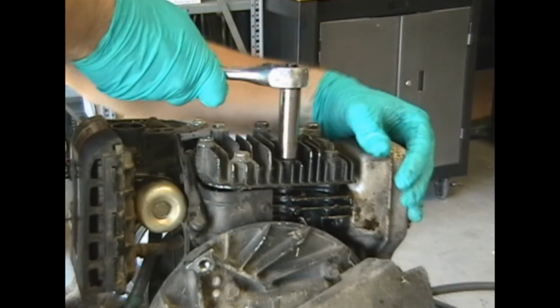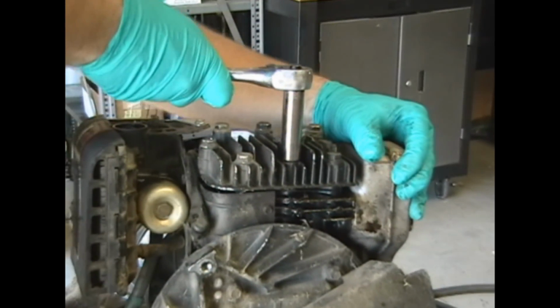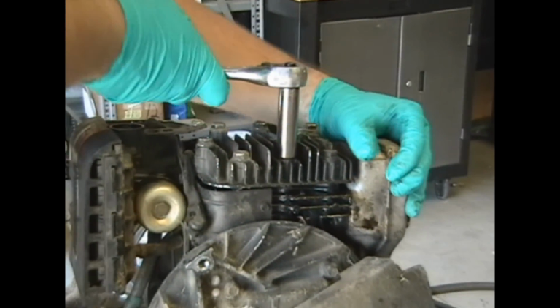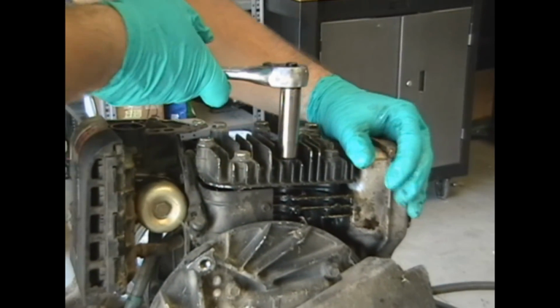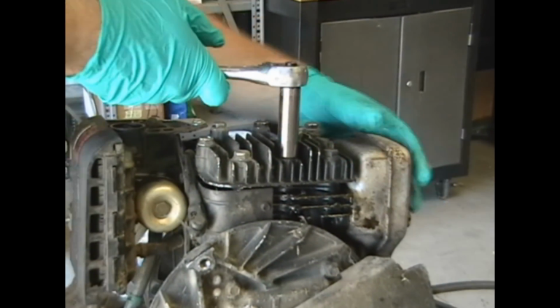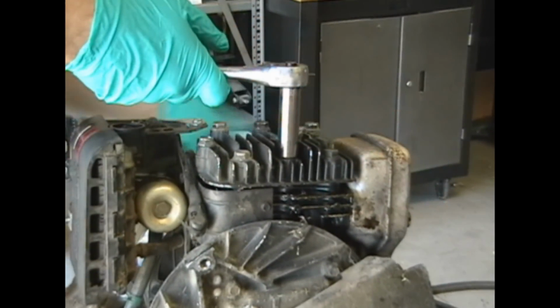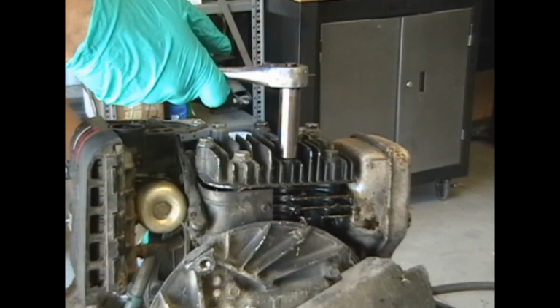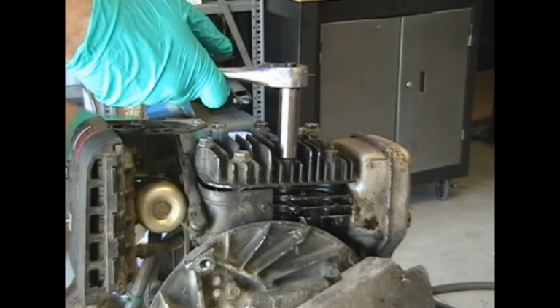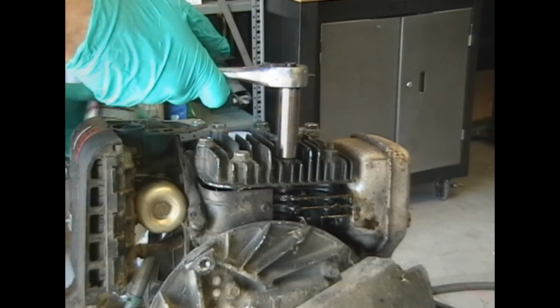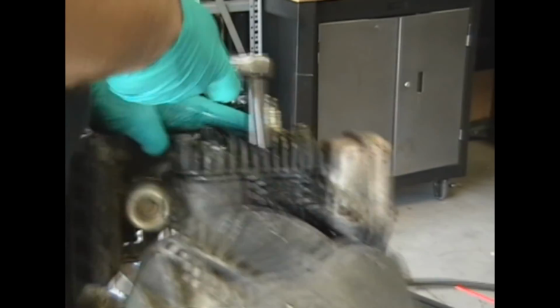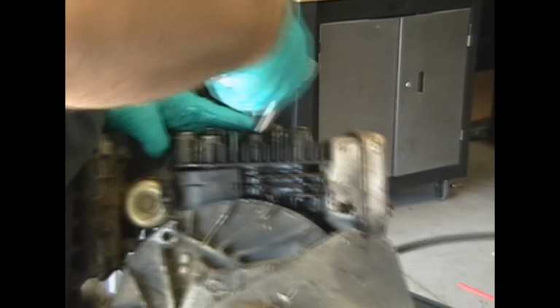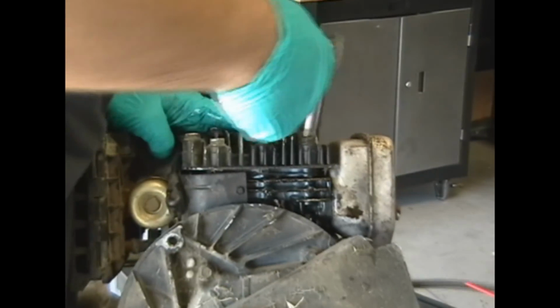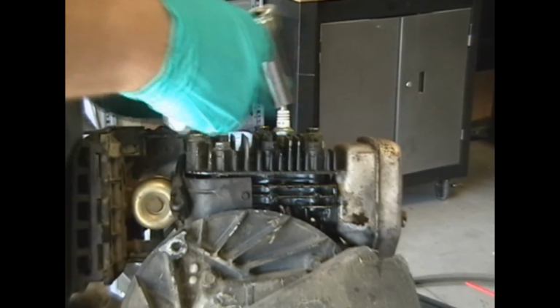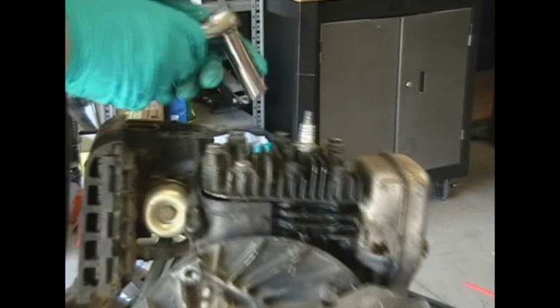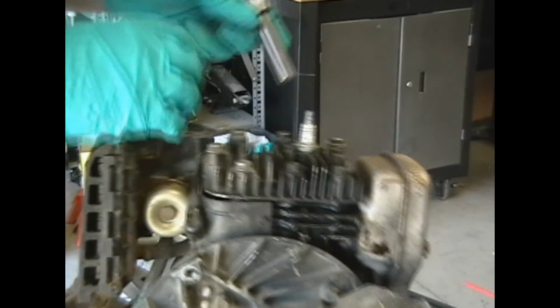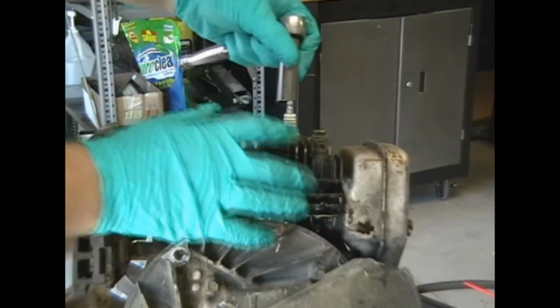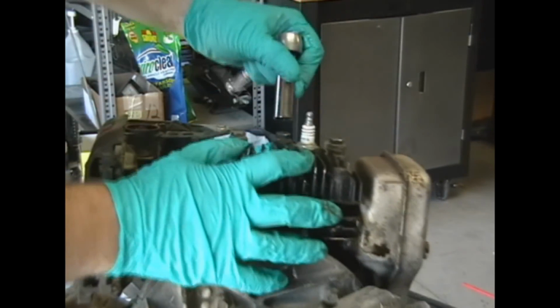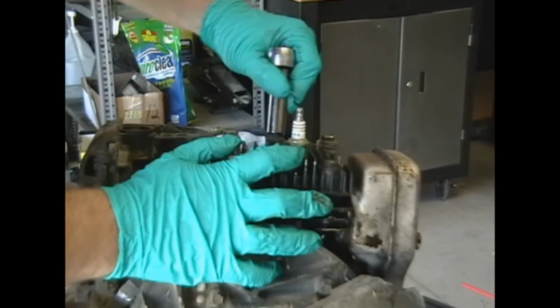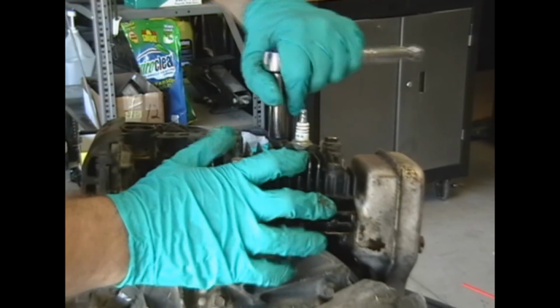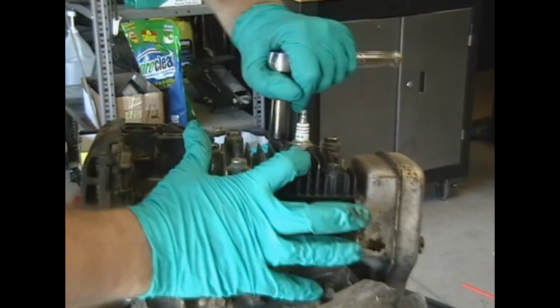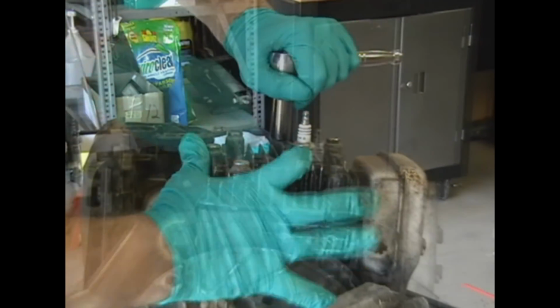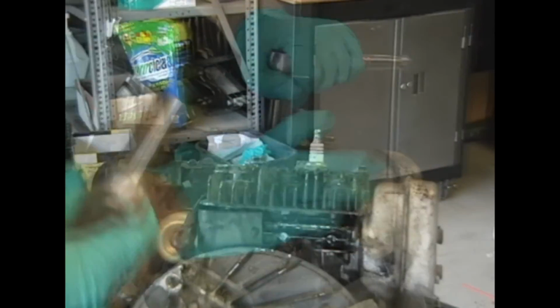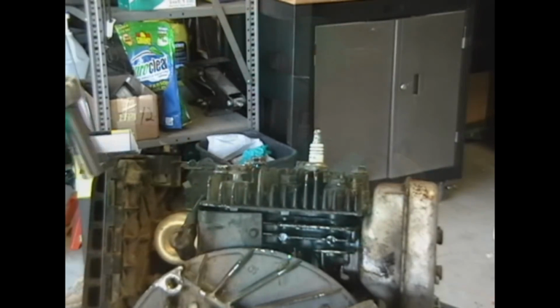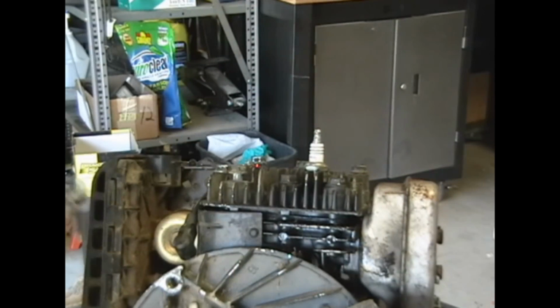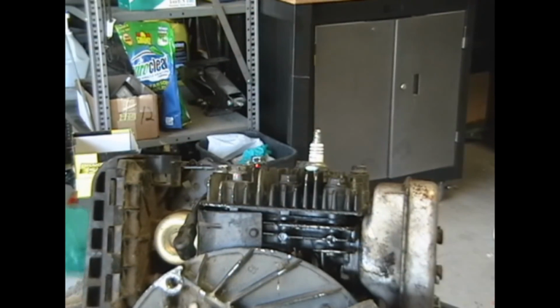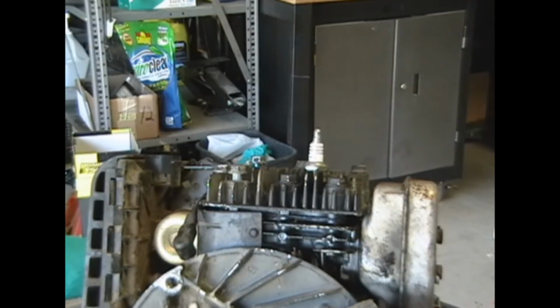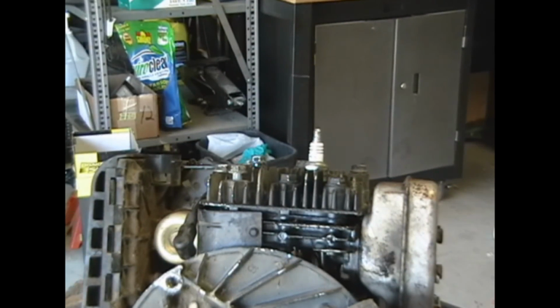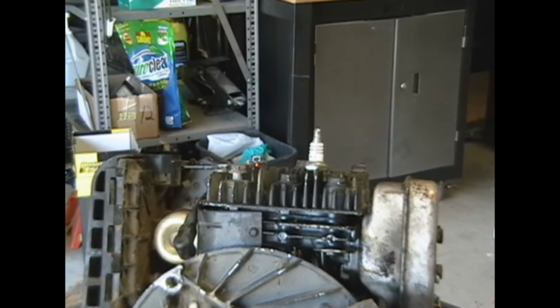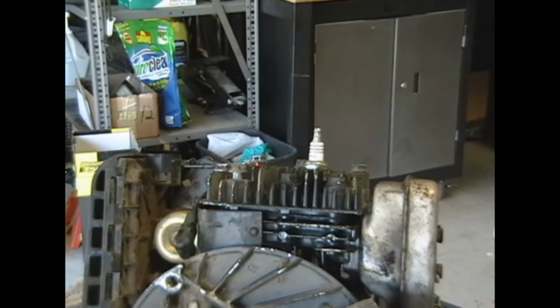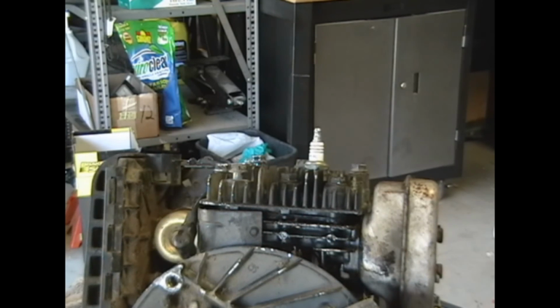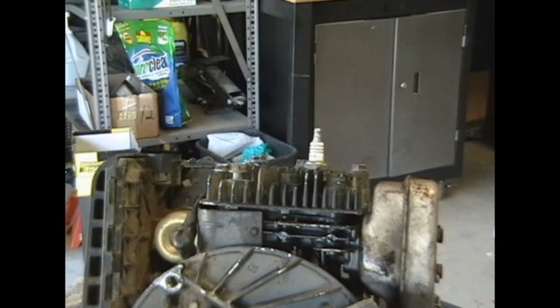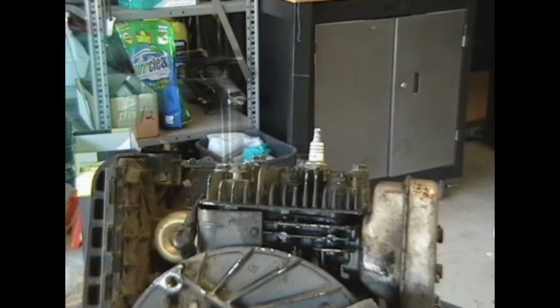These bolts are always on here pretty tight. So they're not on there that tight. What am I doing this for when I have an air ratchet?